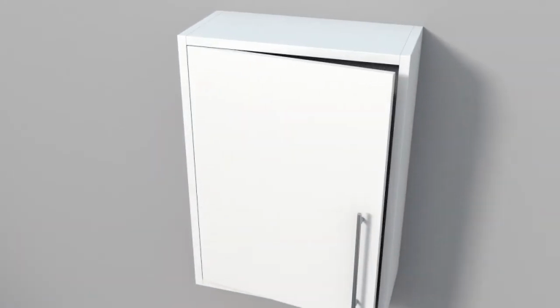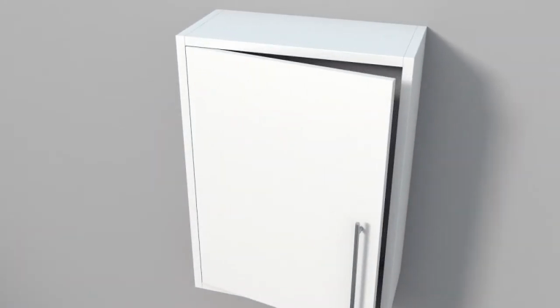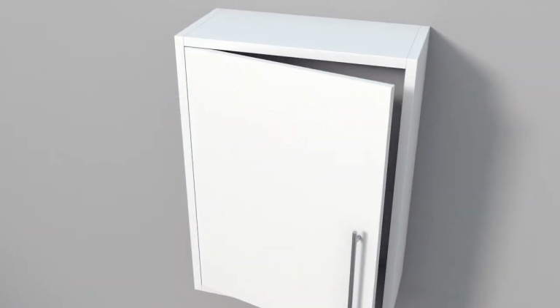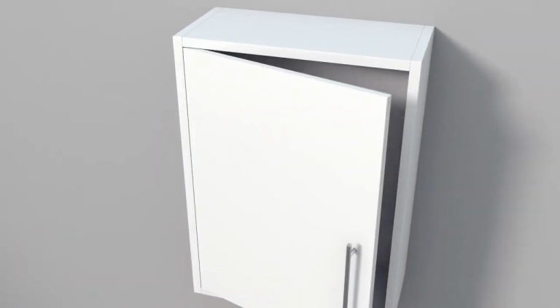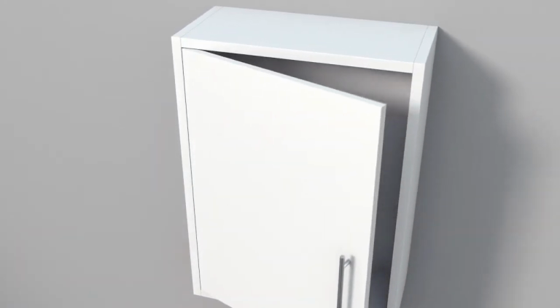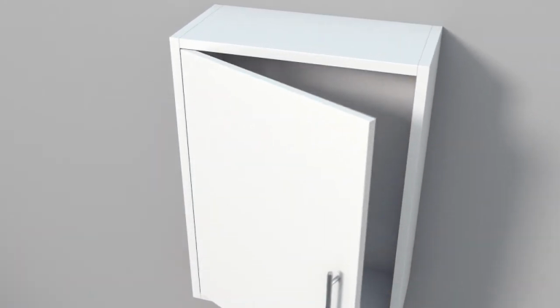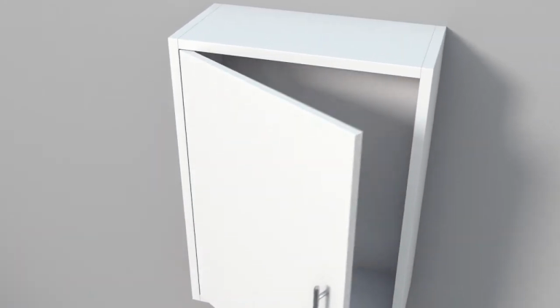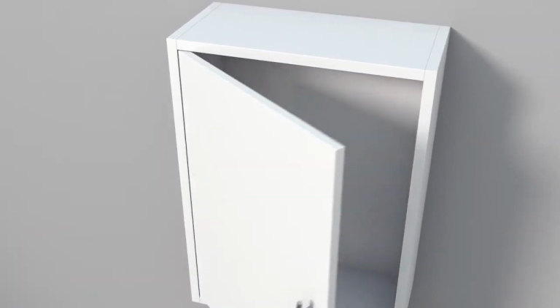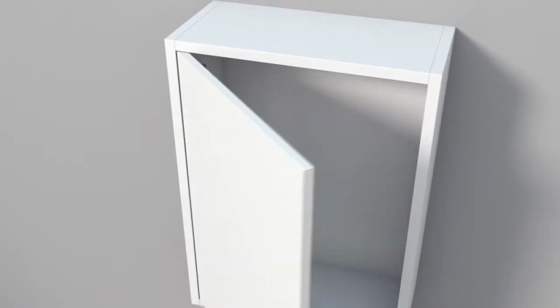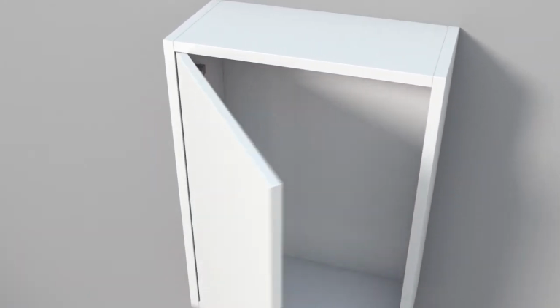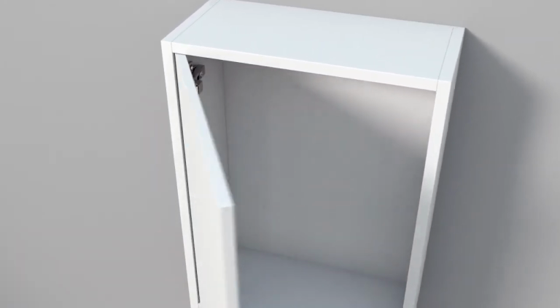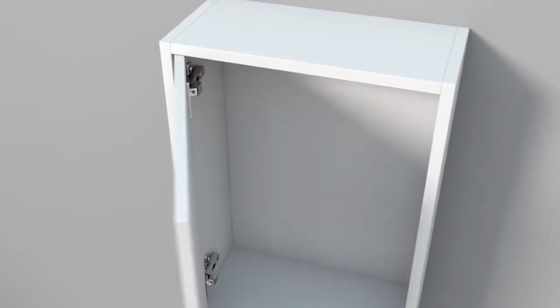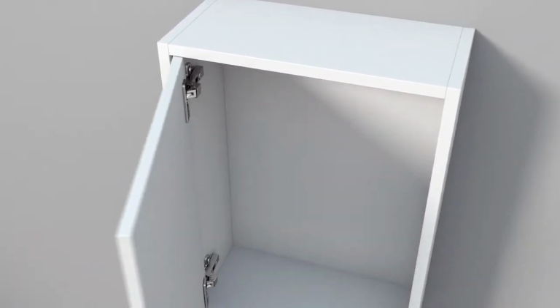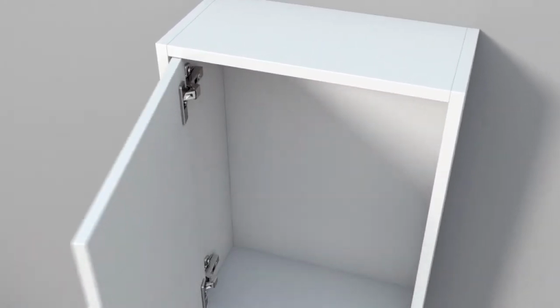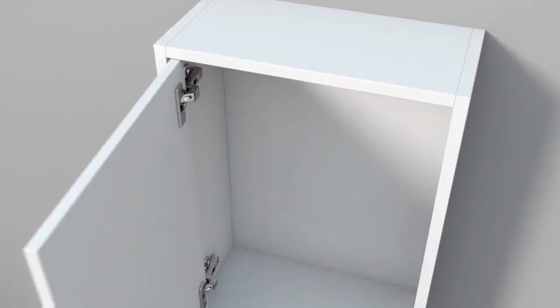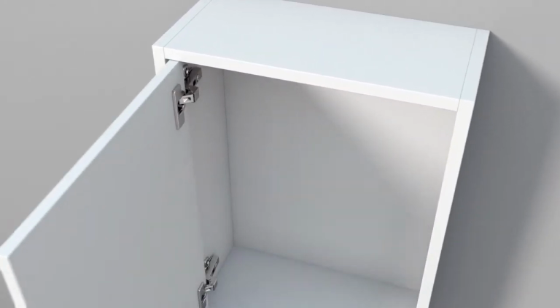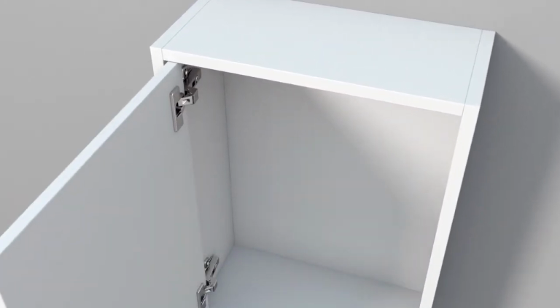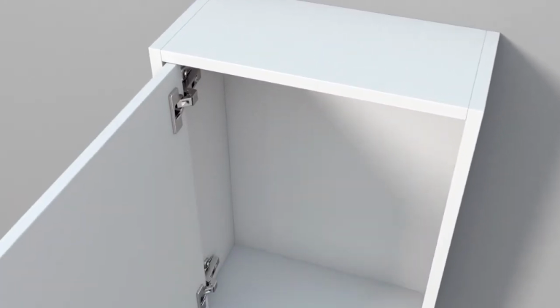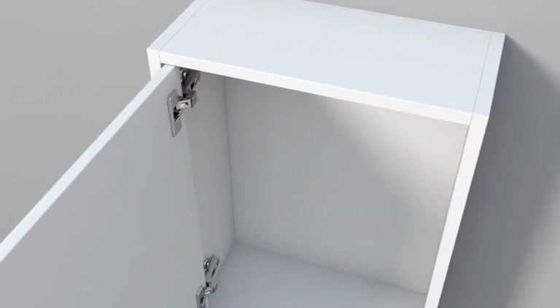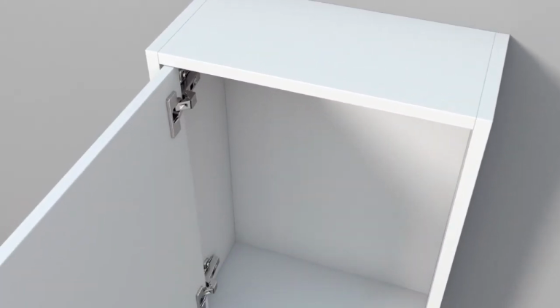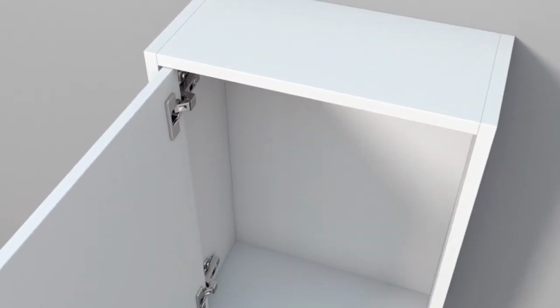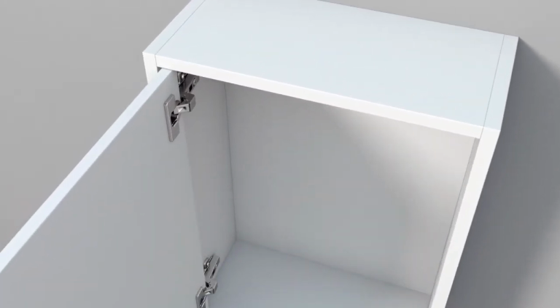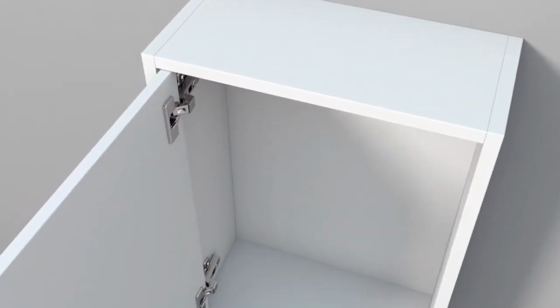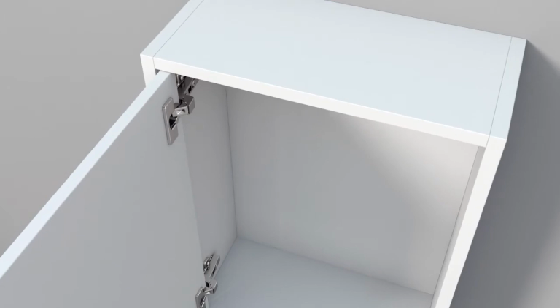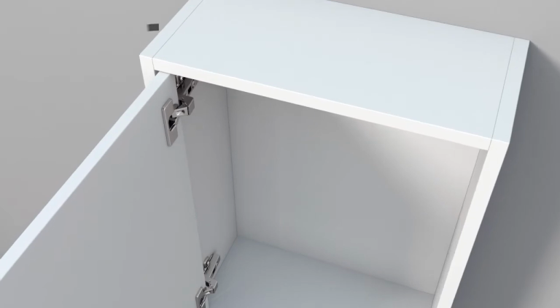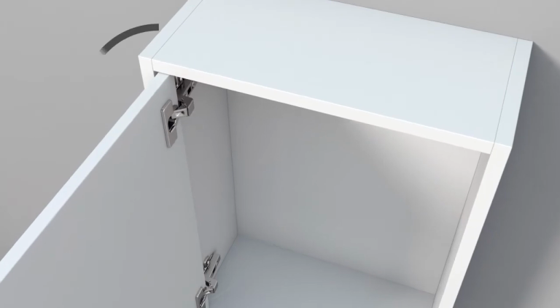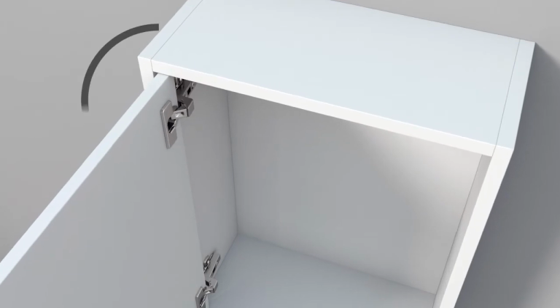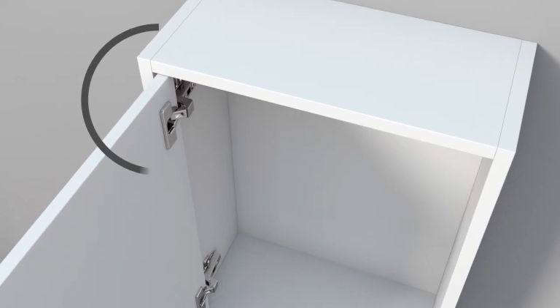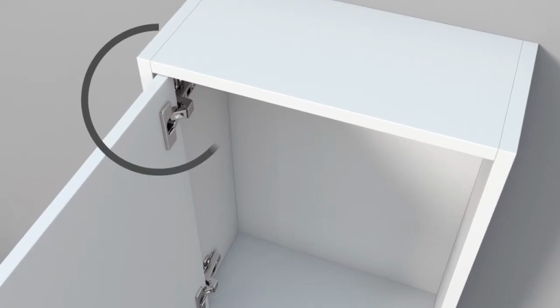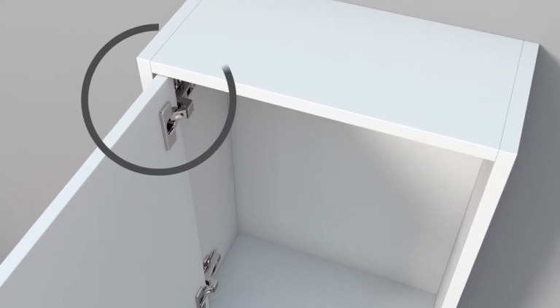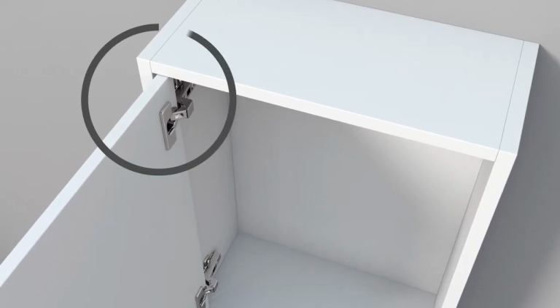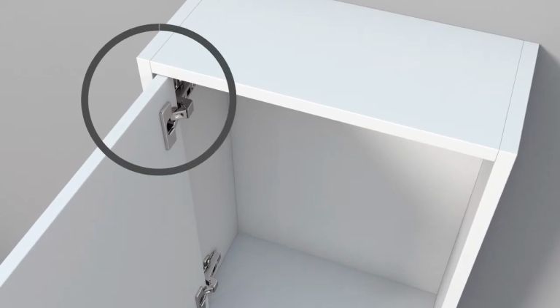If the cabinet carcass surrounds the doors, the mounting style is referred to as being inset.